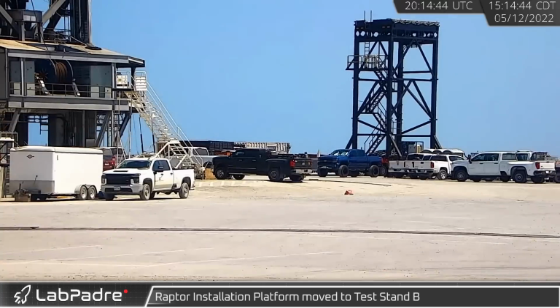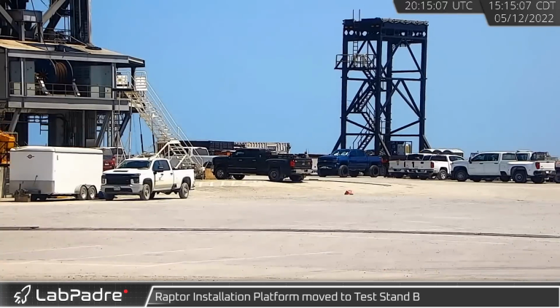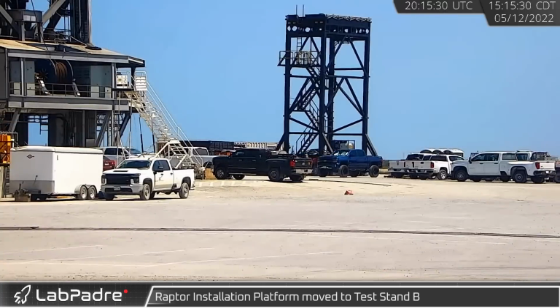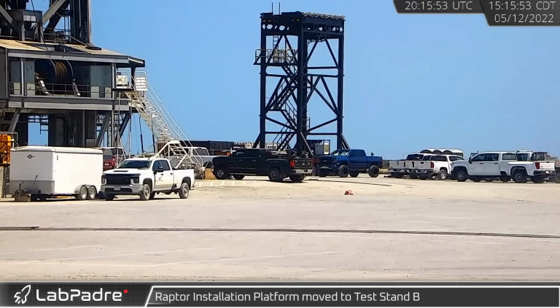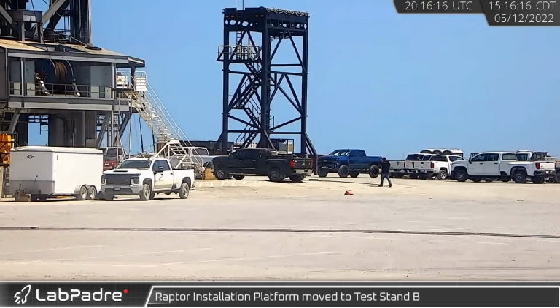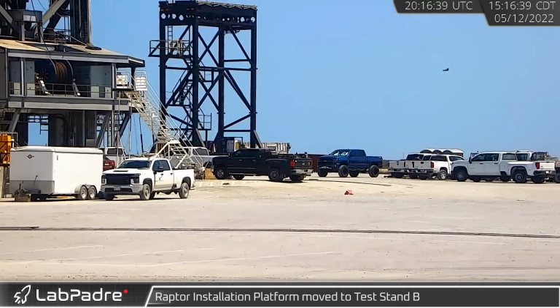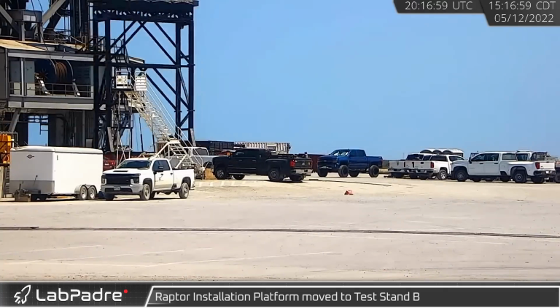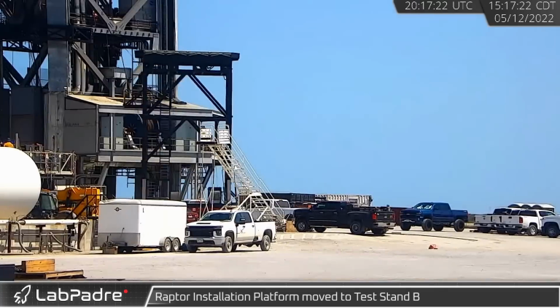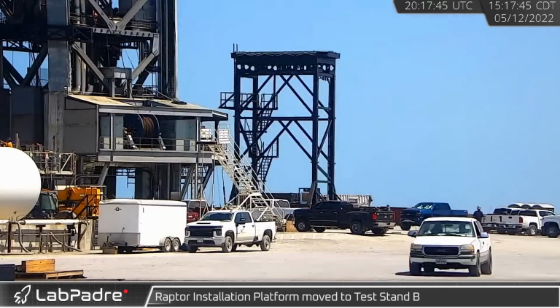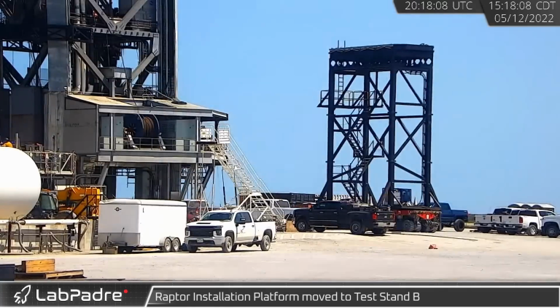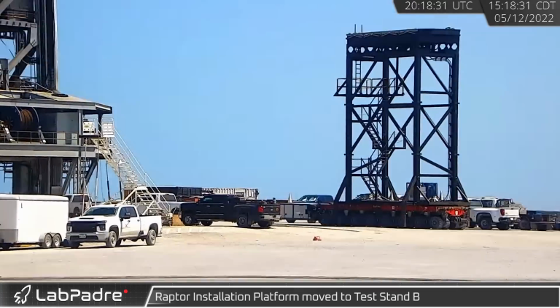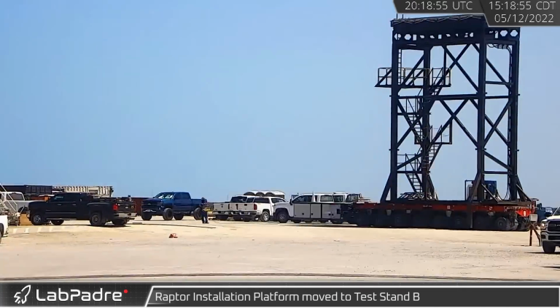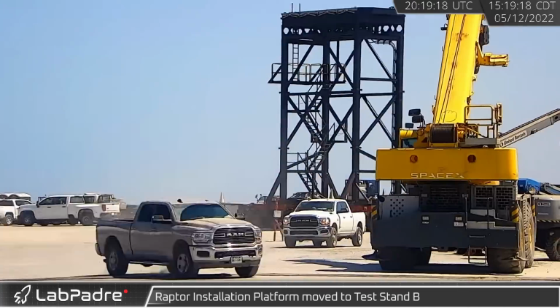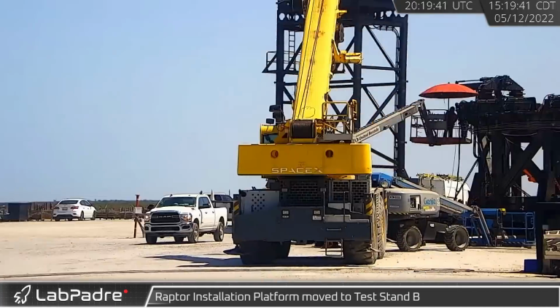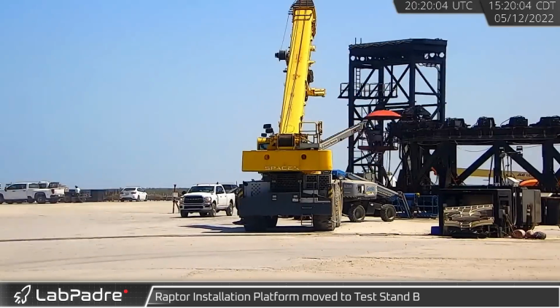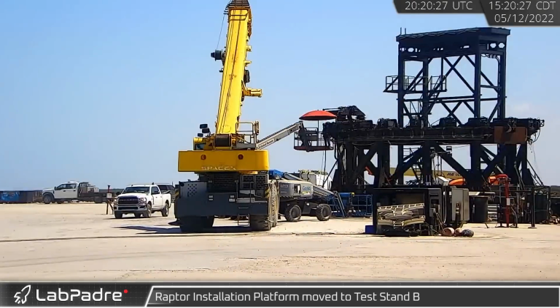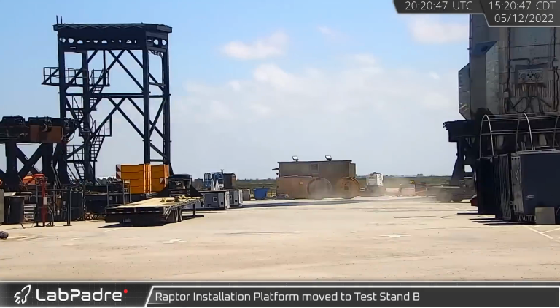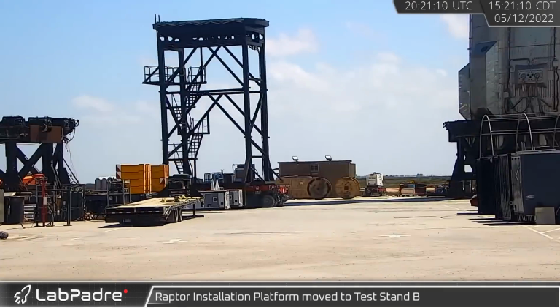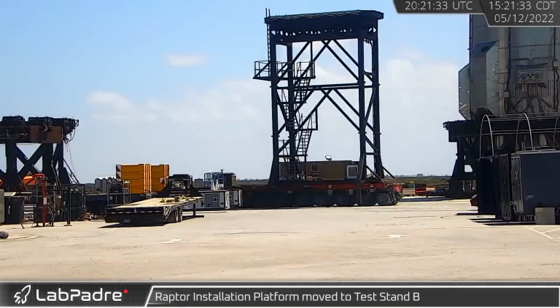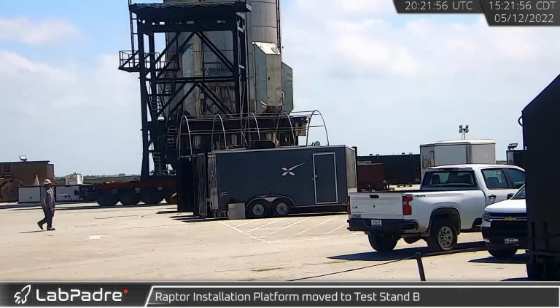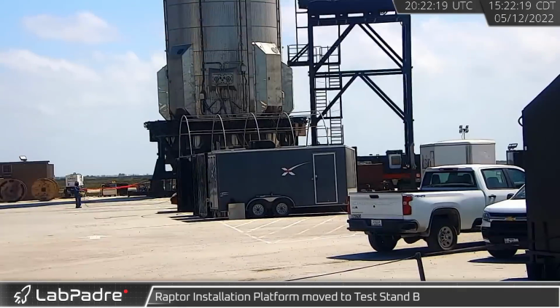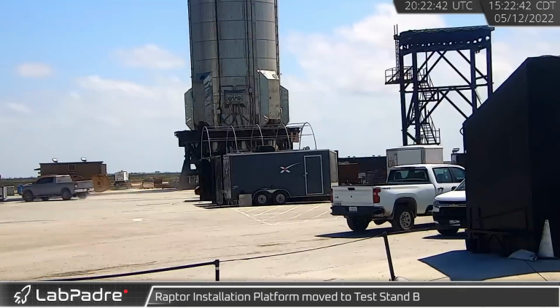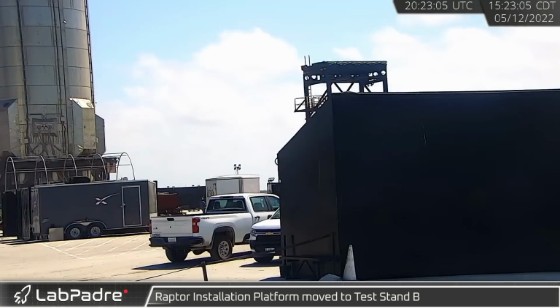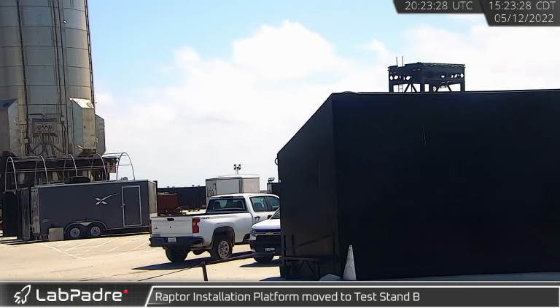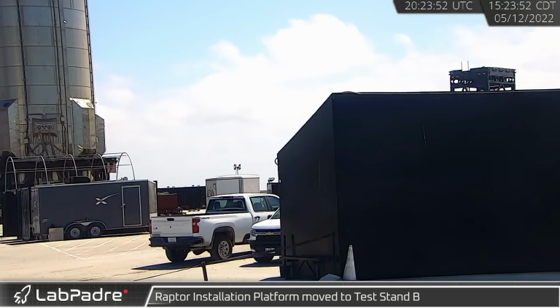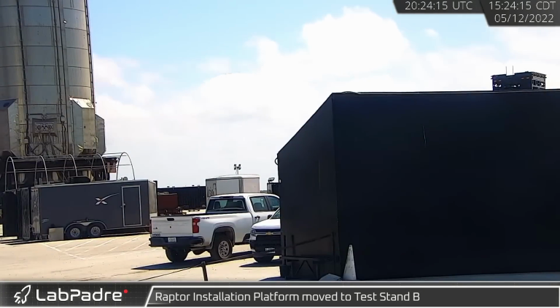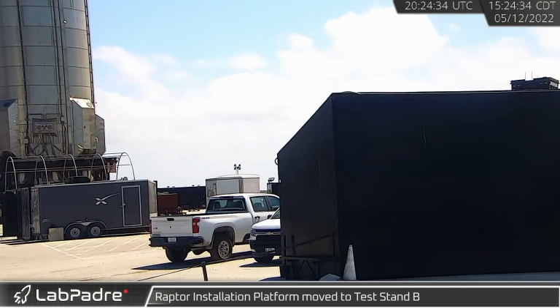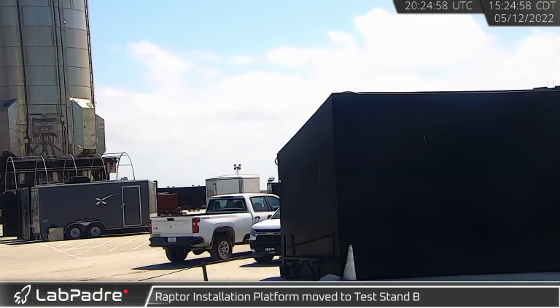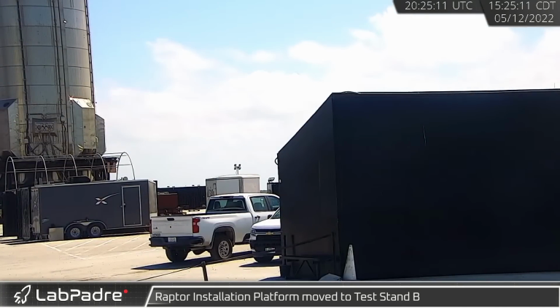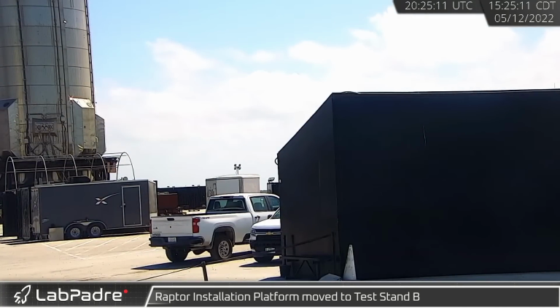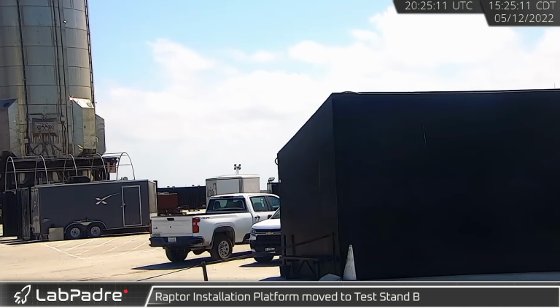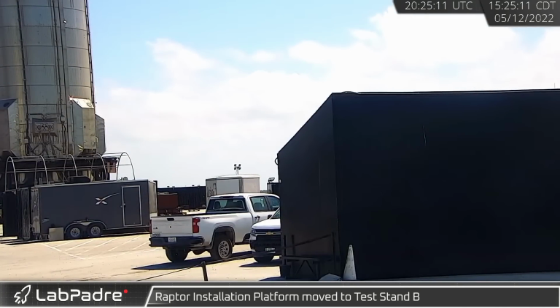And finally for this week, the Raptor installation platform was moved for the third time in one week, ending up at Pad B.